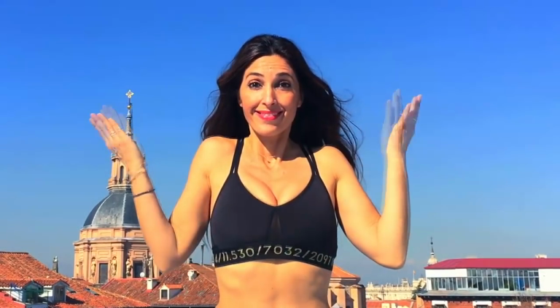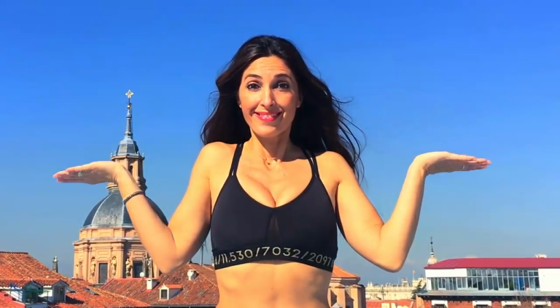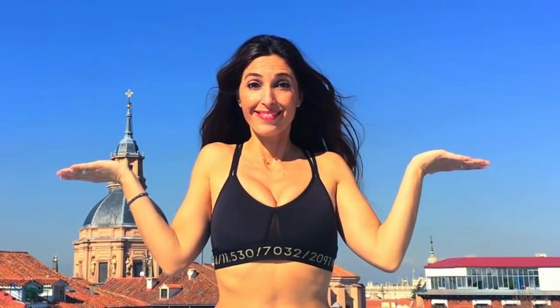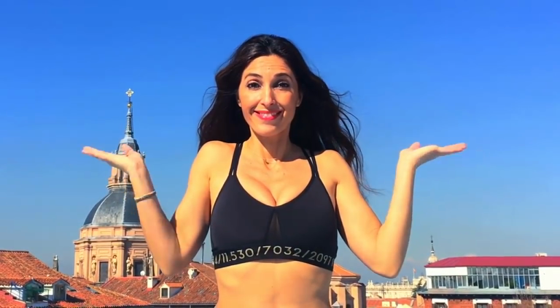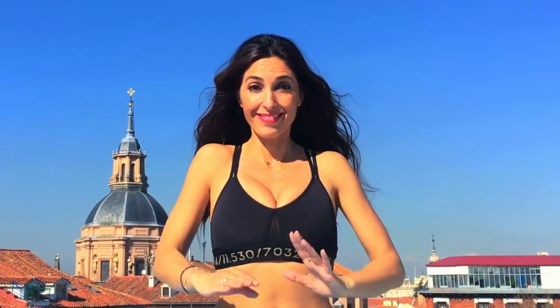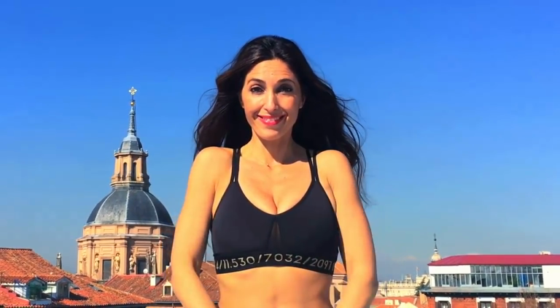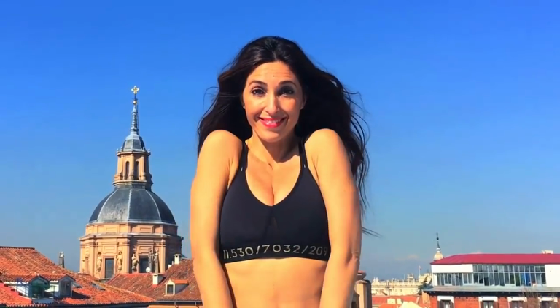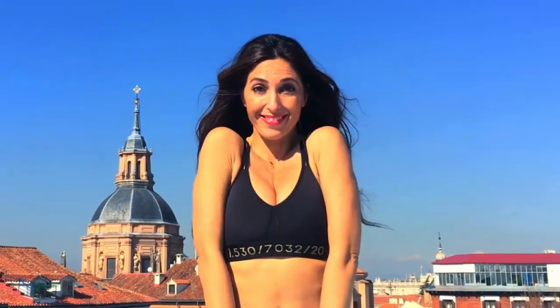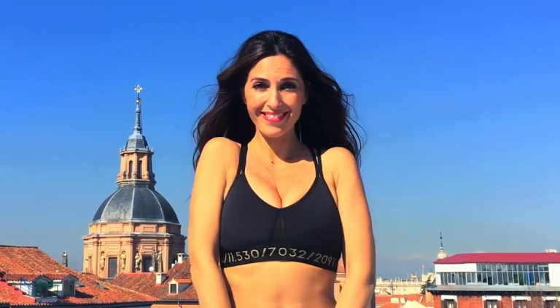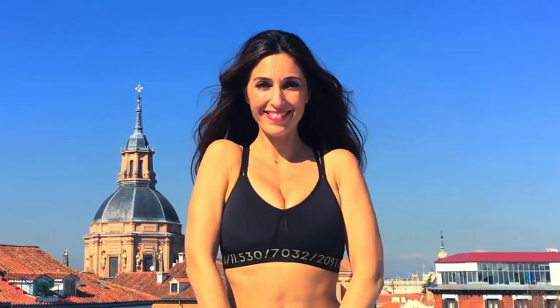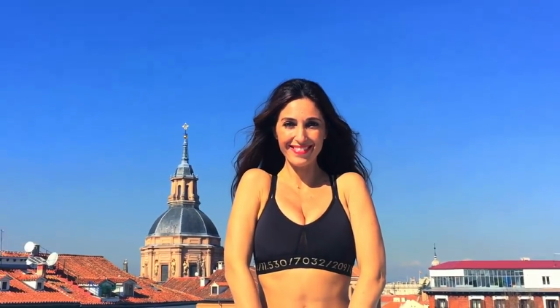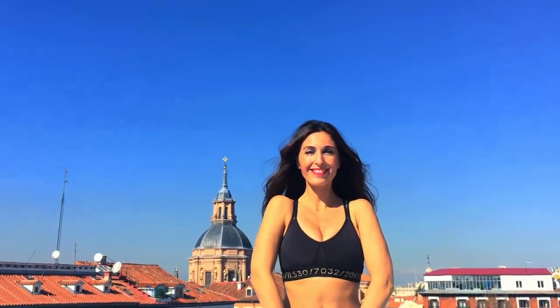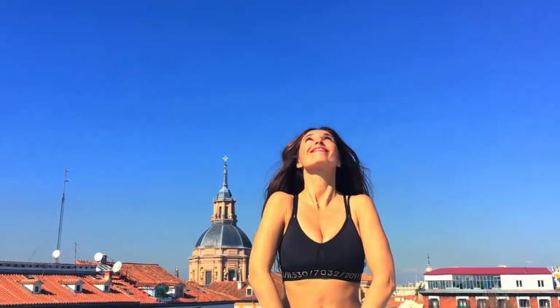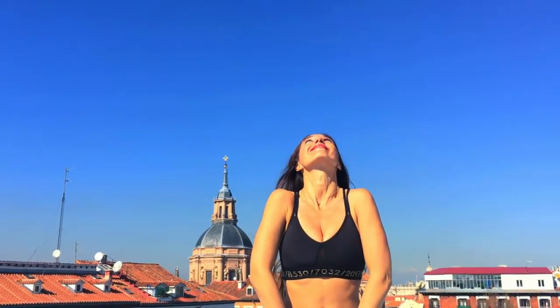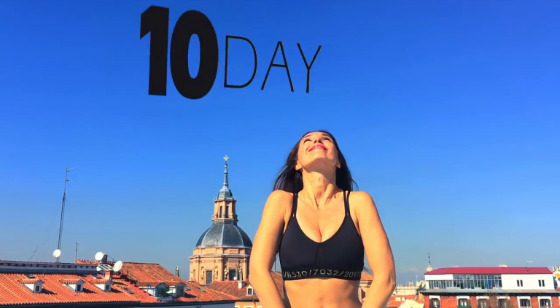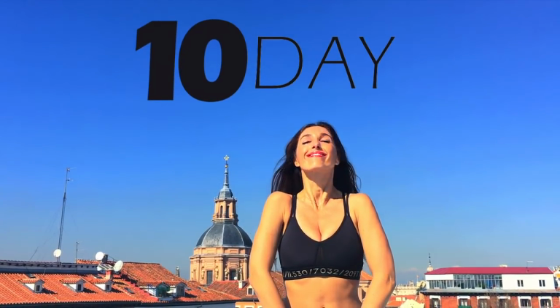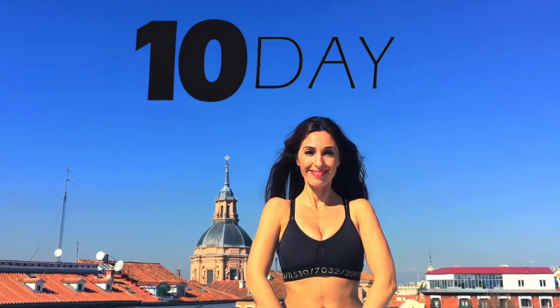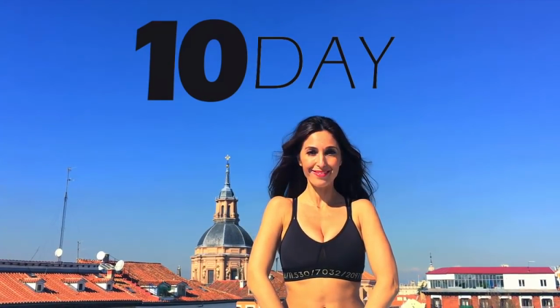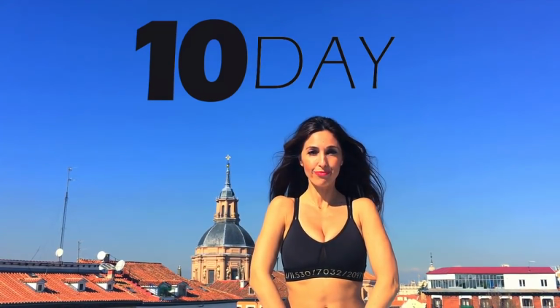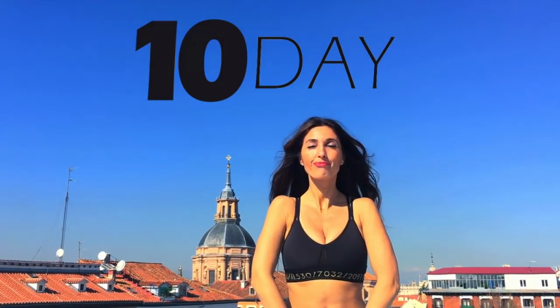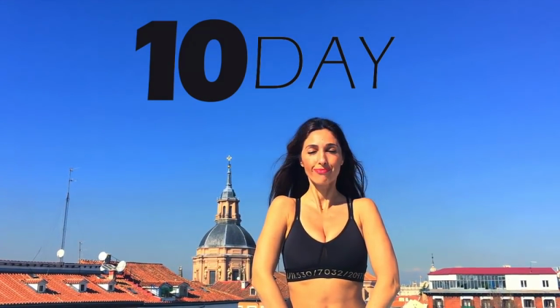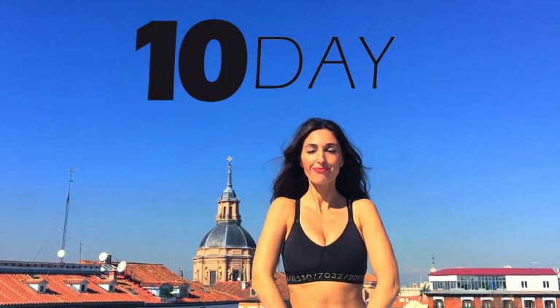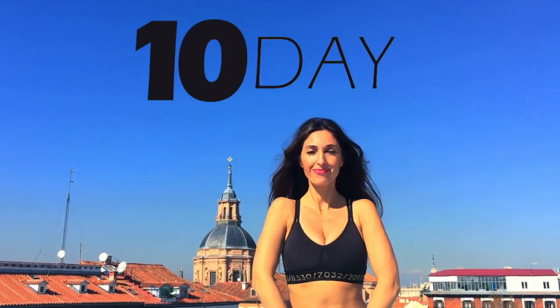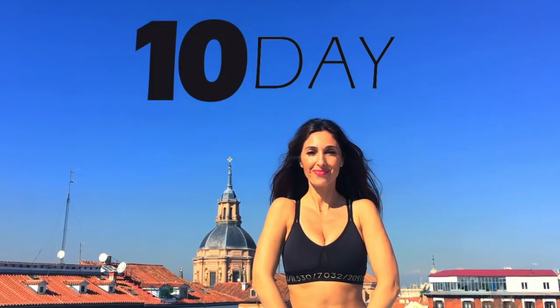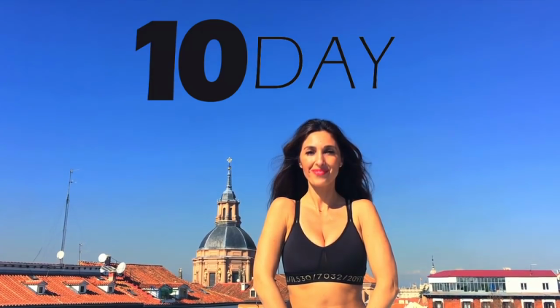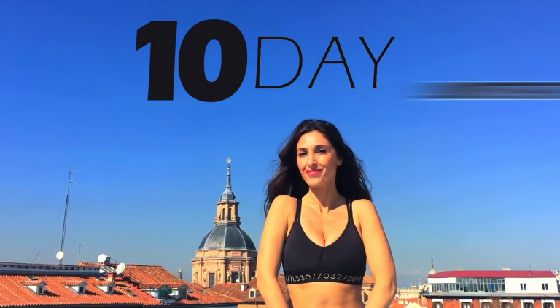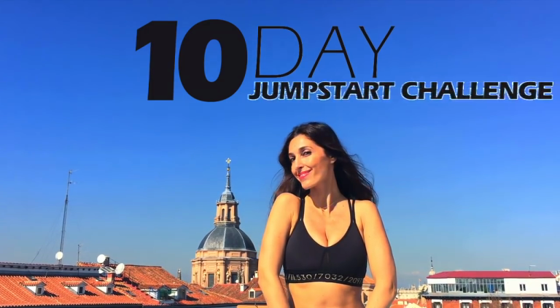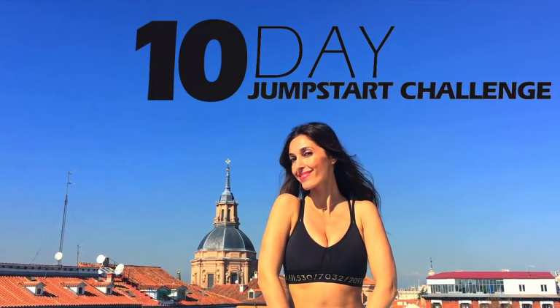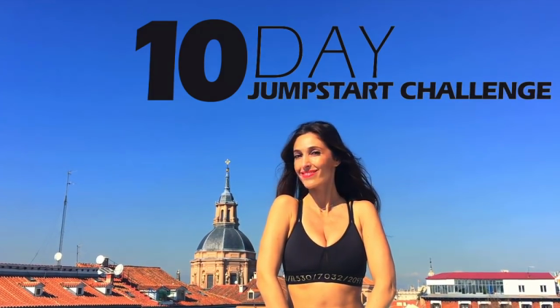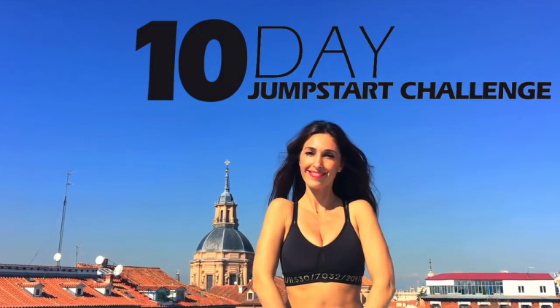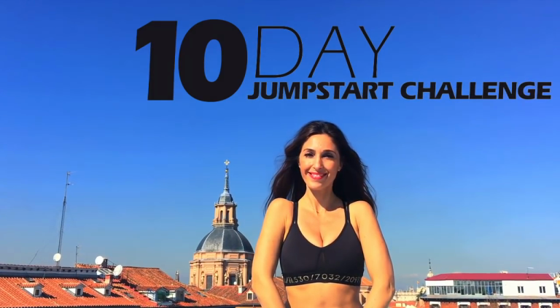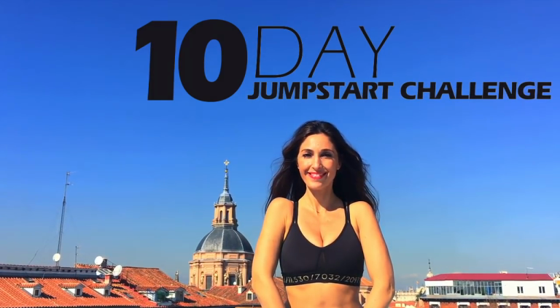Can't seem to lower your abdomen? I propose a 10-day workout challenge to reduce and flatten your abs.